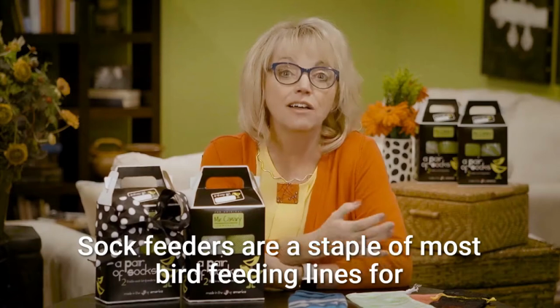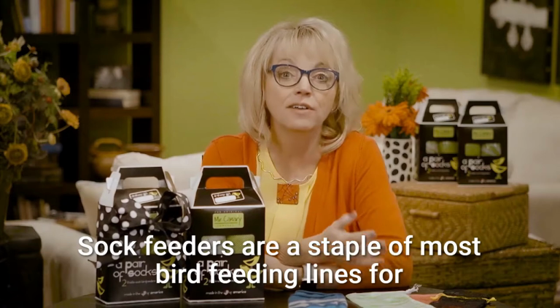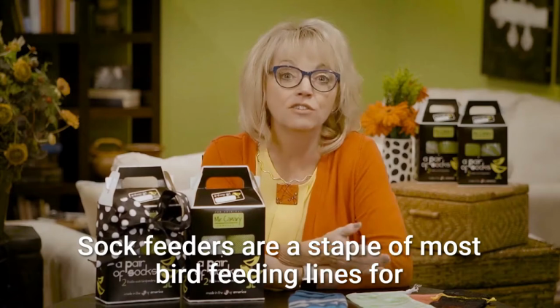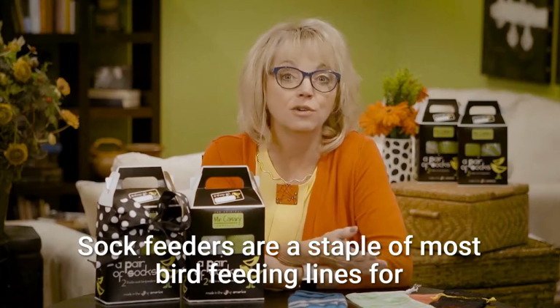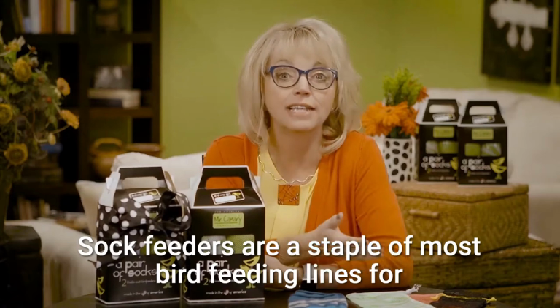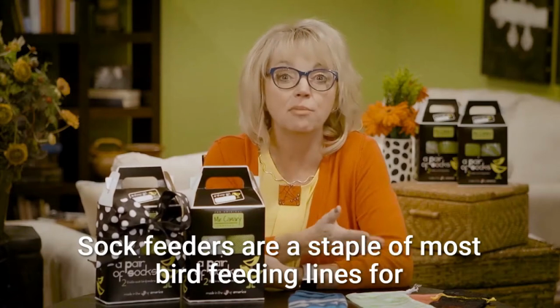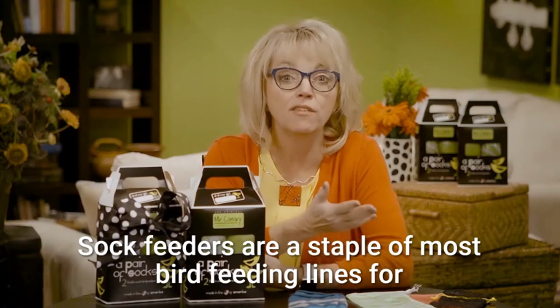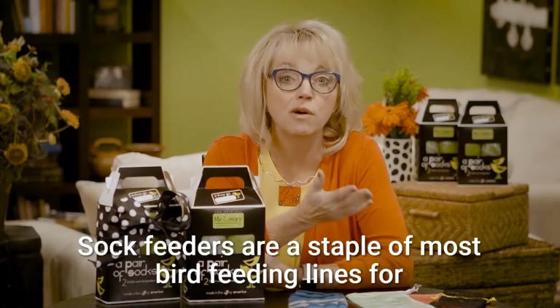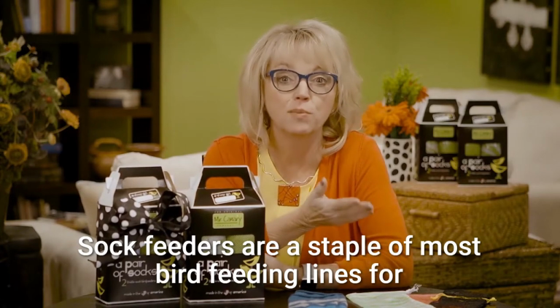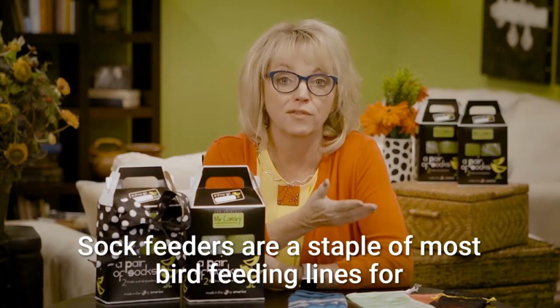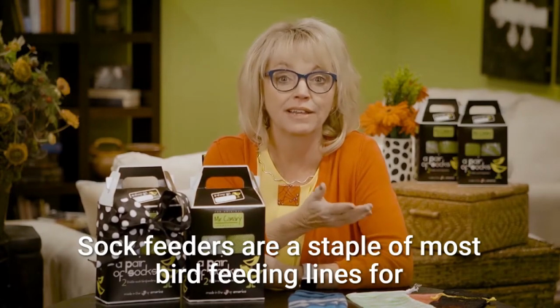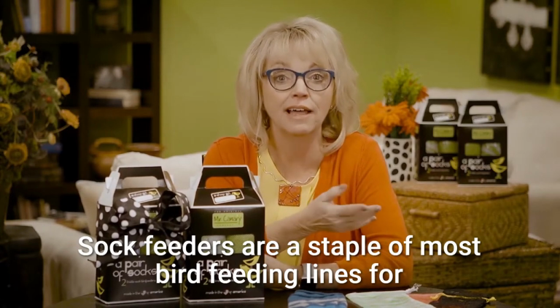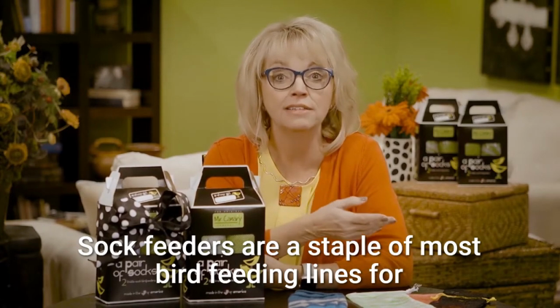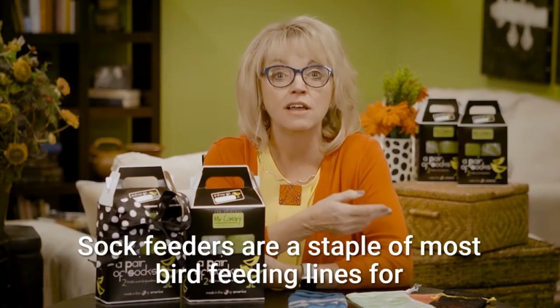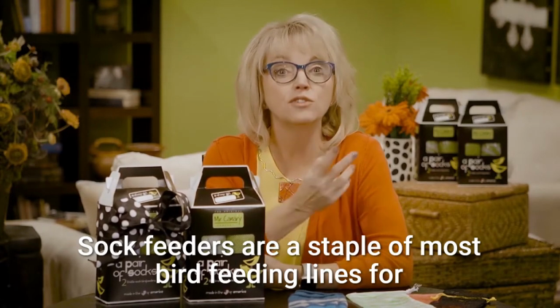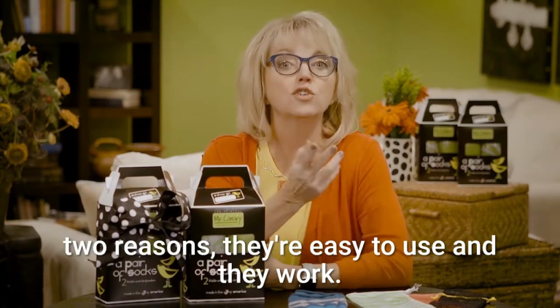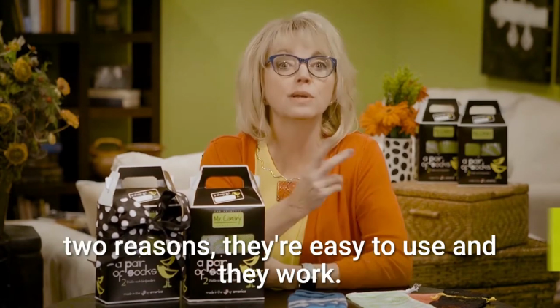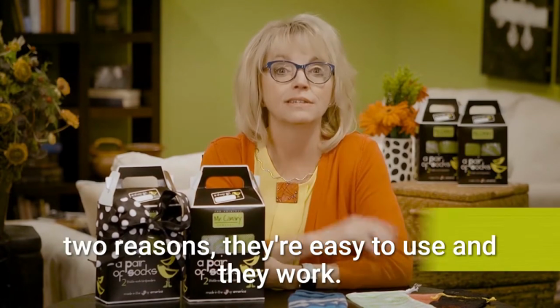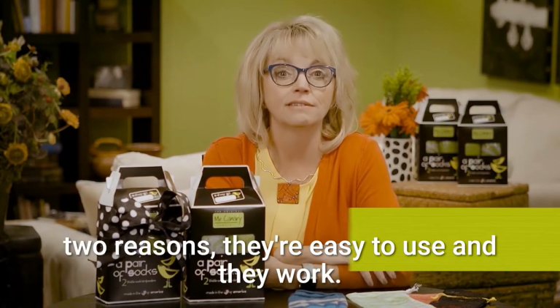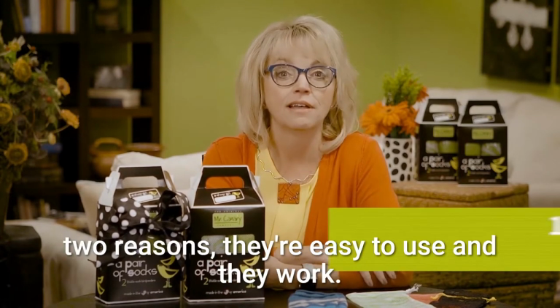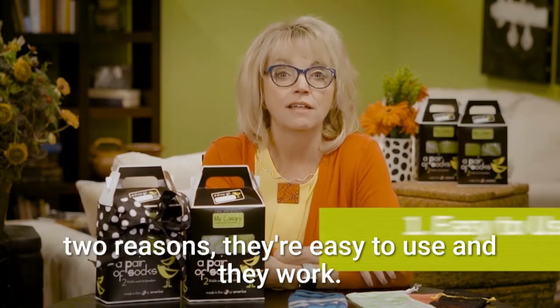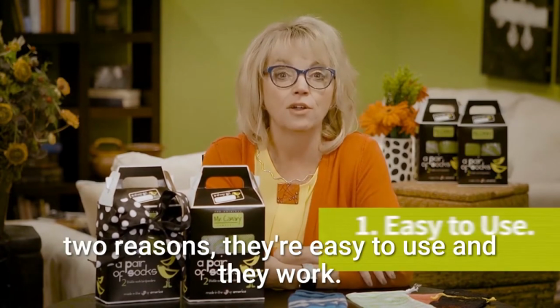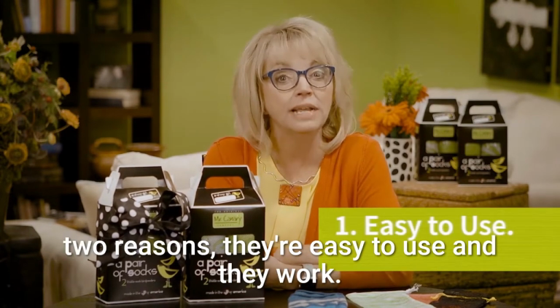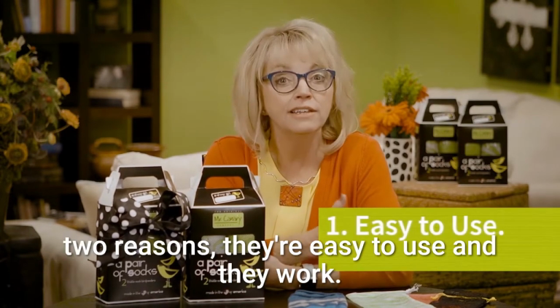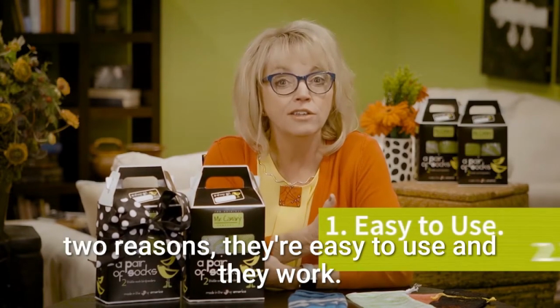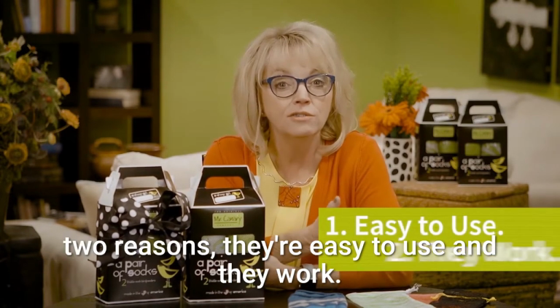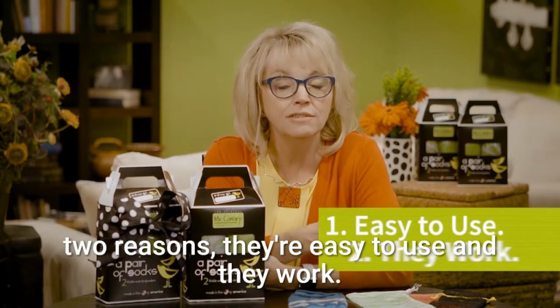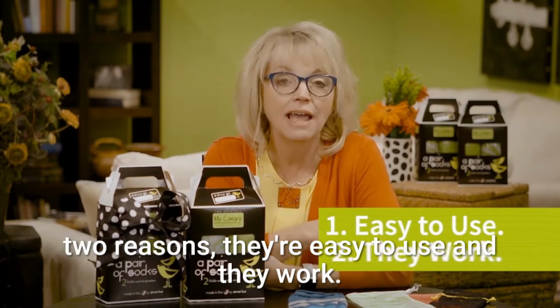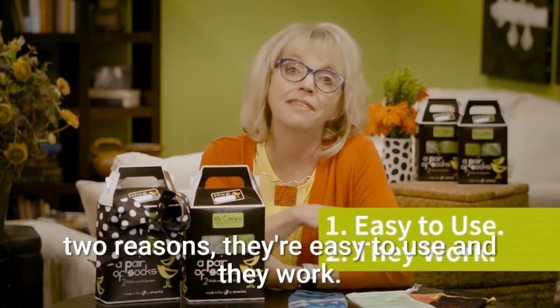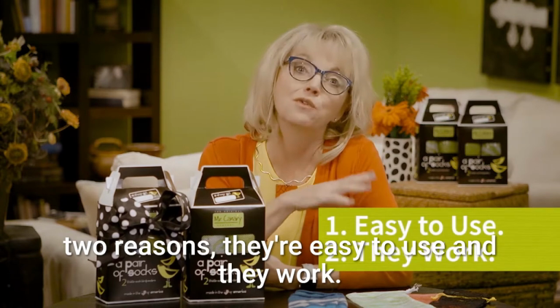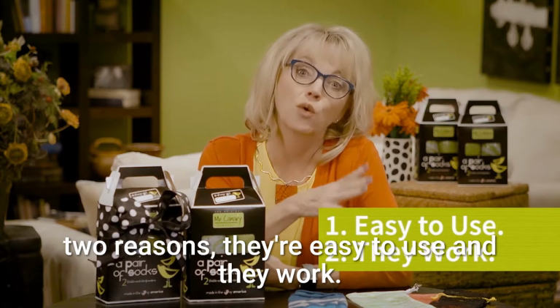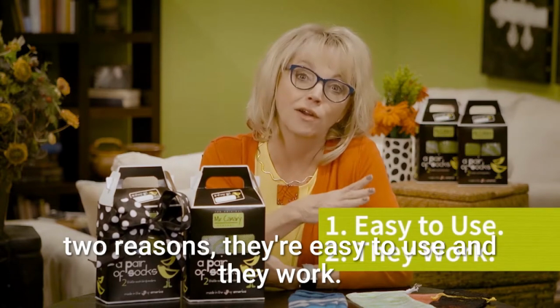Sock feeders are a staple of most bird feeding lines for two reasons: they're easy to use, and they work.